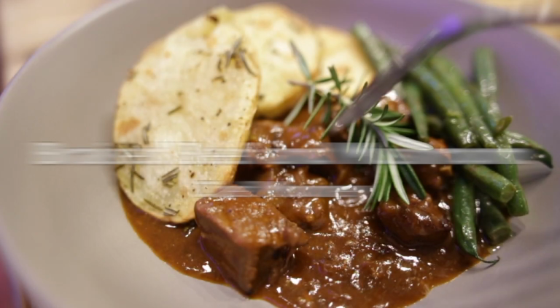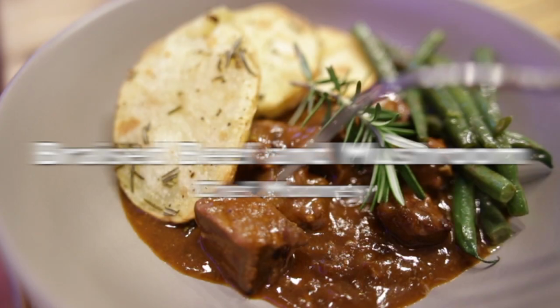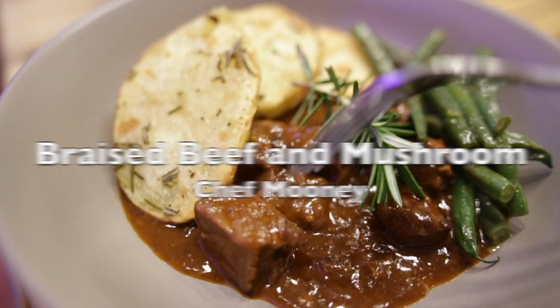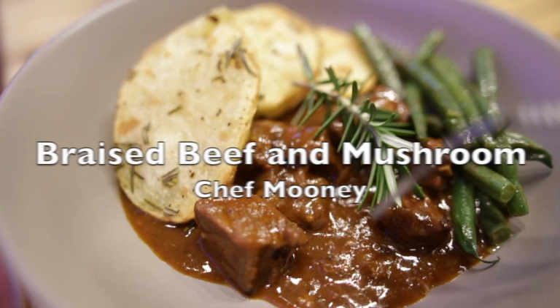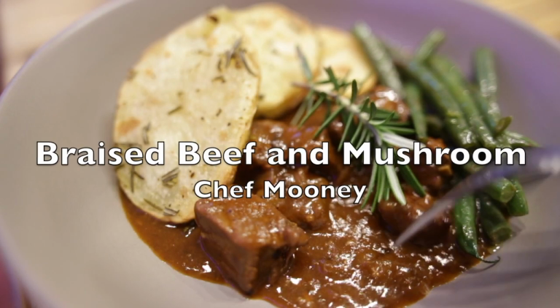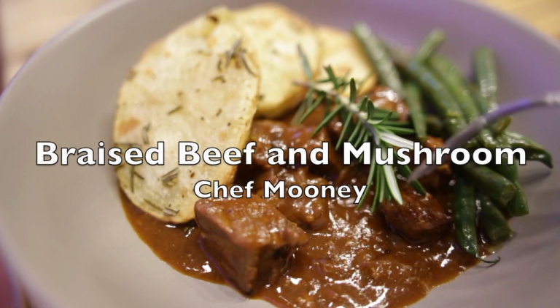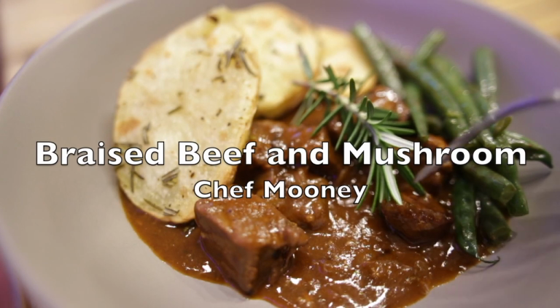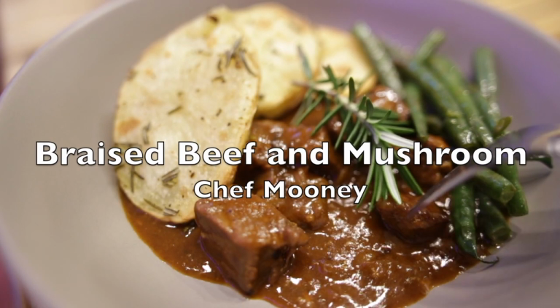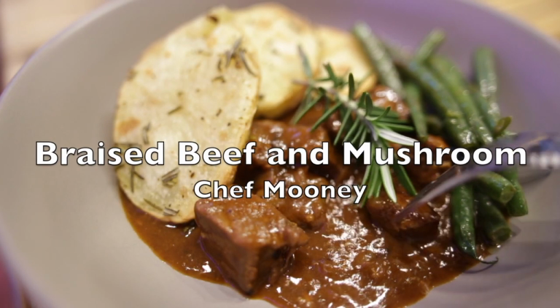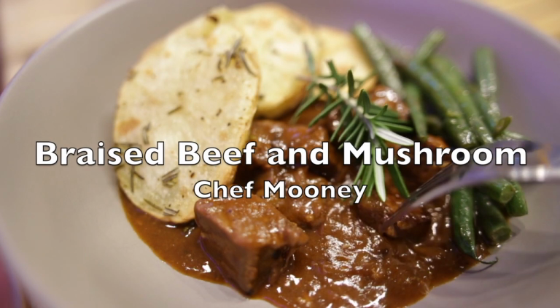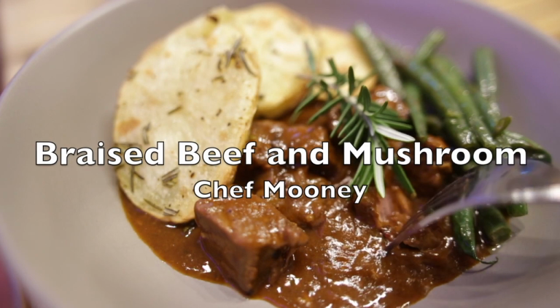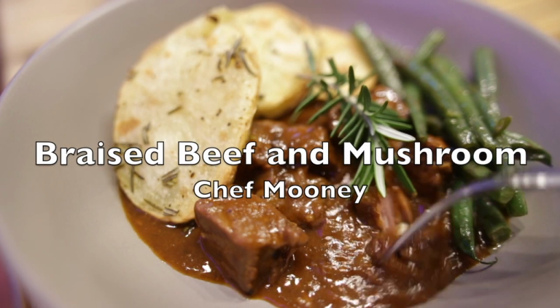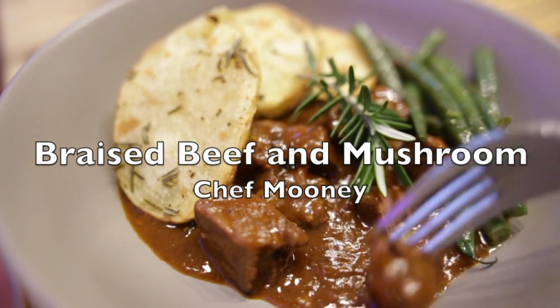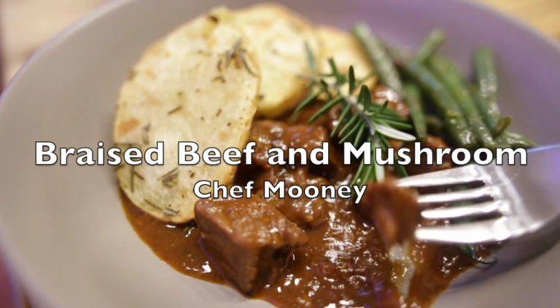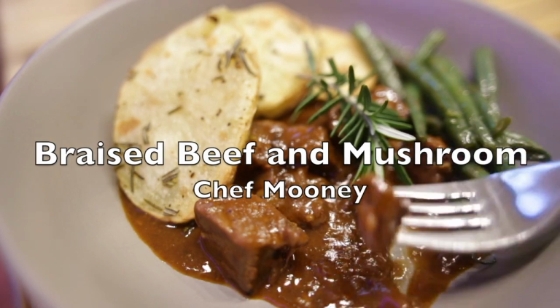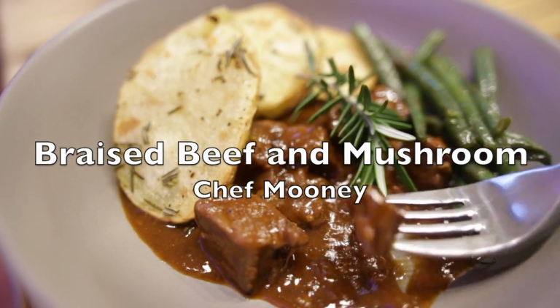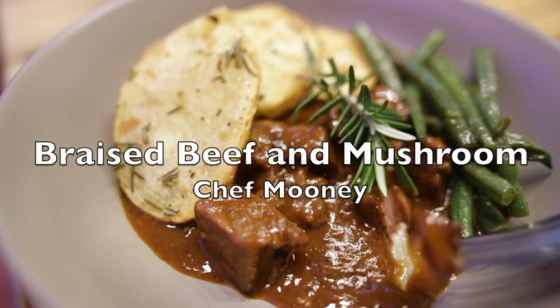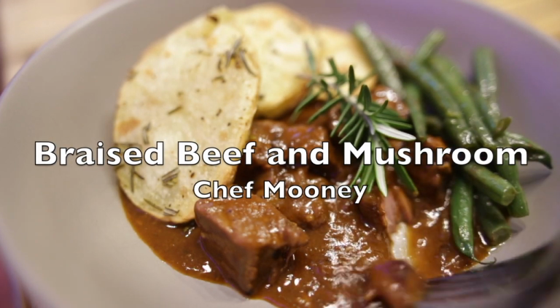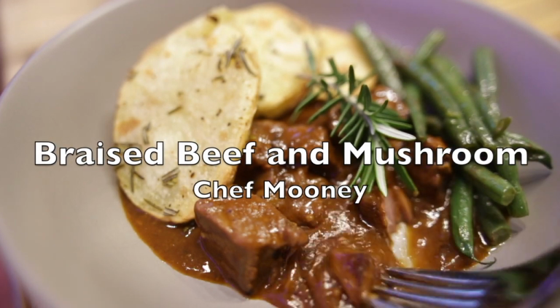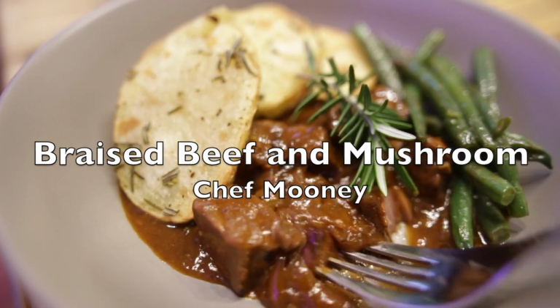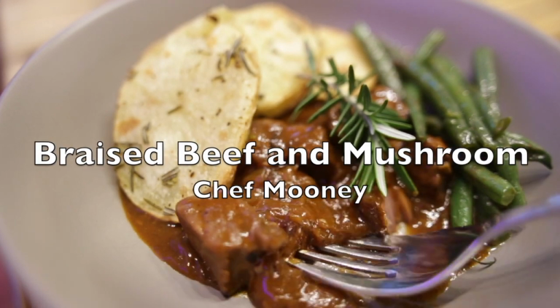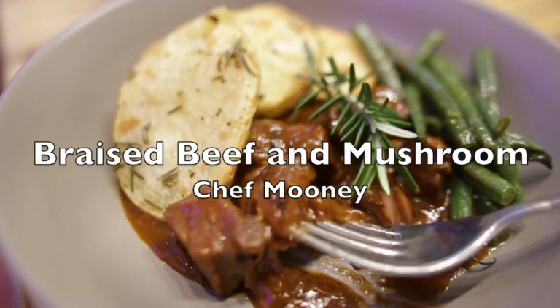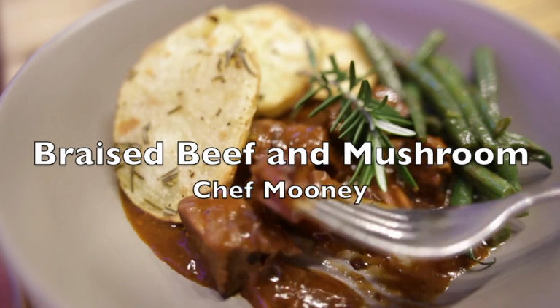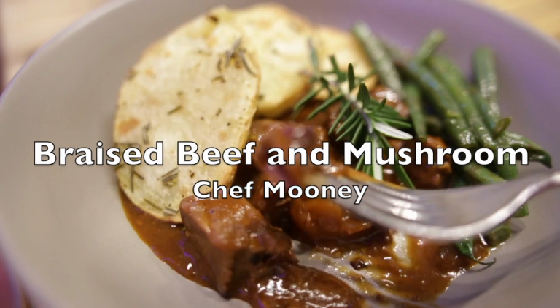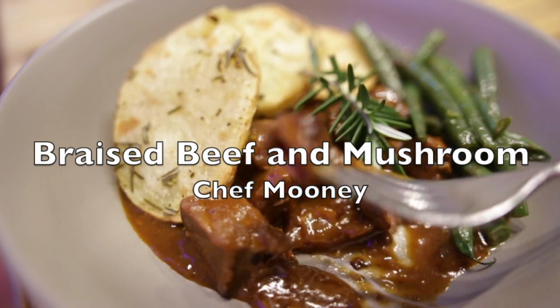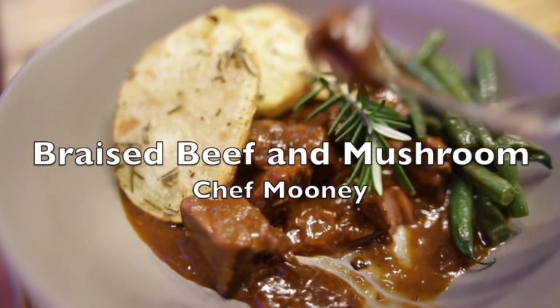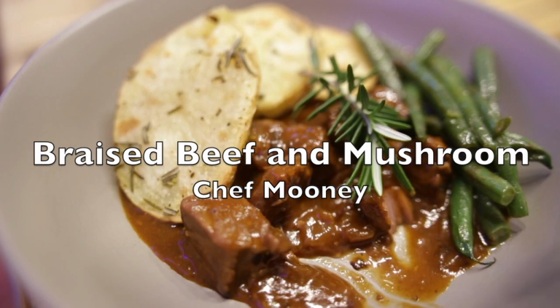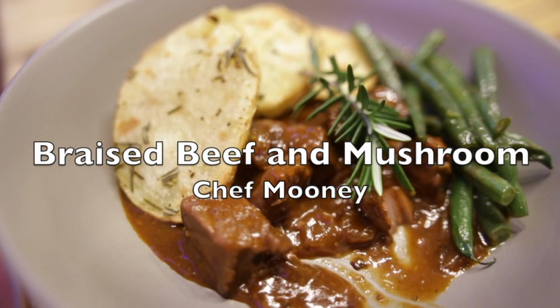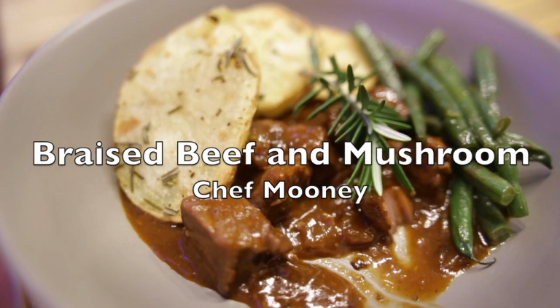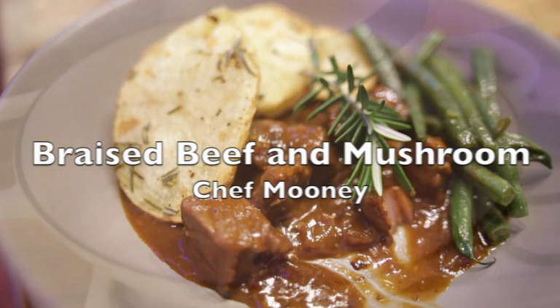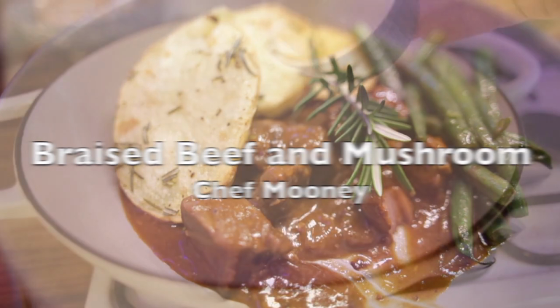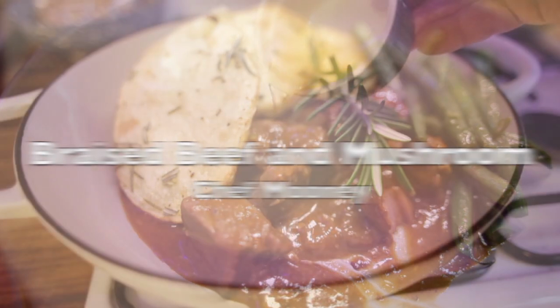Hi guys, welcome back to my channel. Today we're going to do a beautiful braised beef and mushroom. So let's get started.